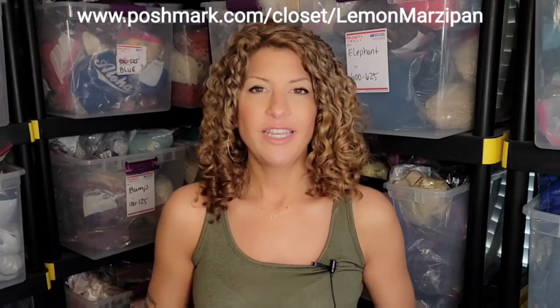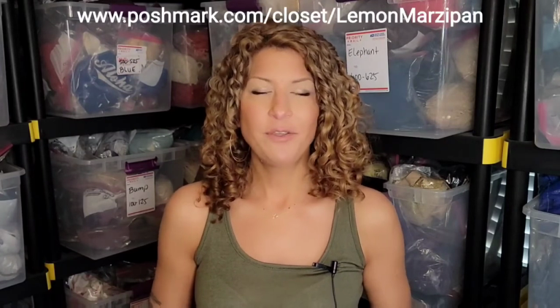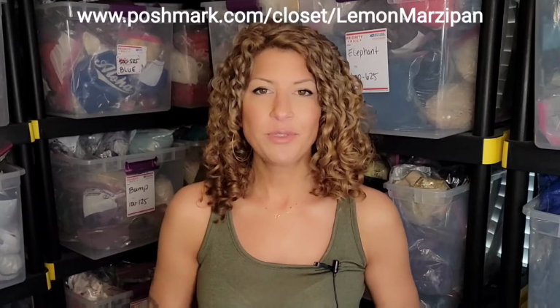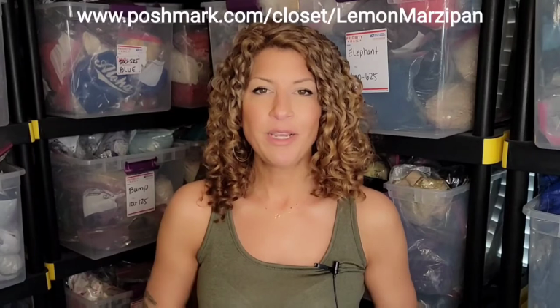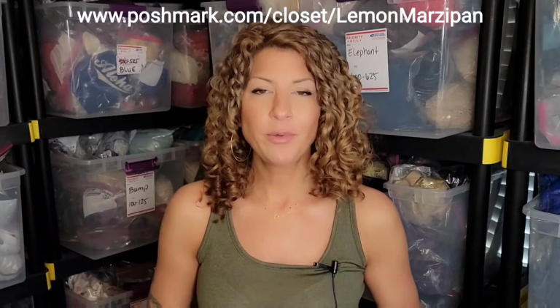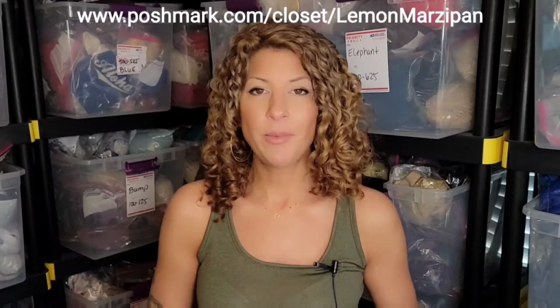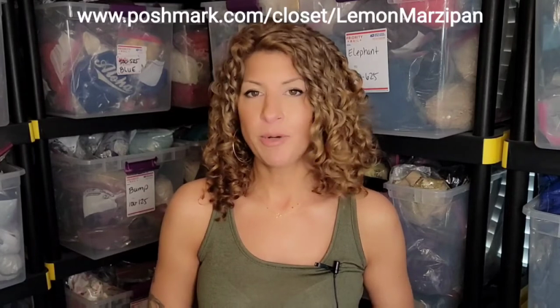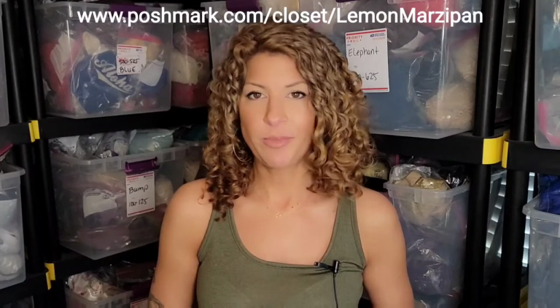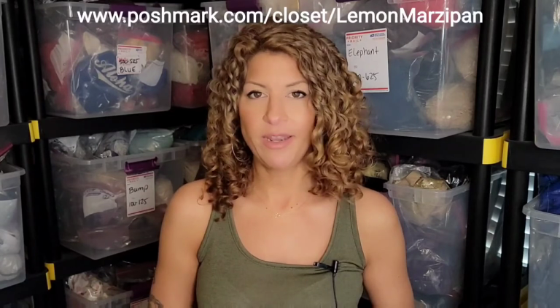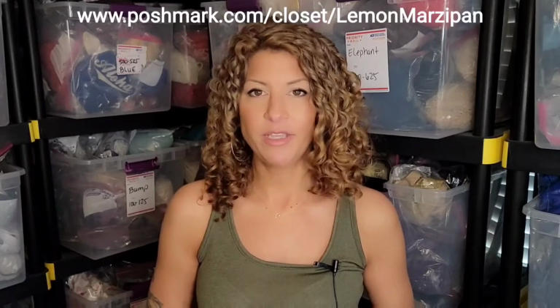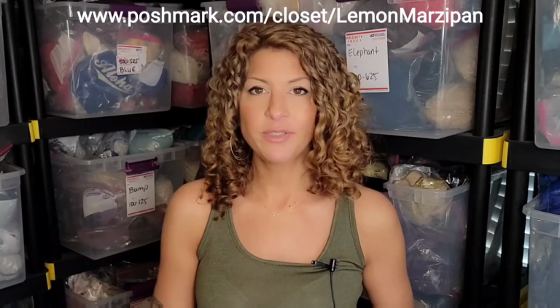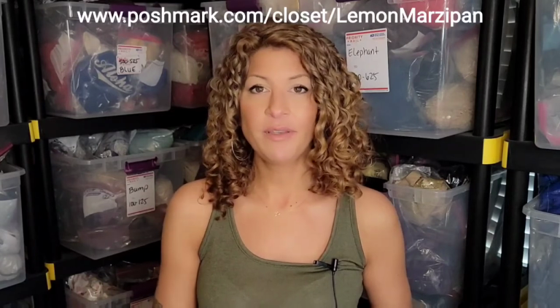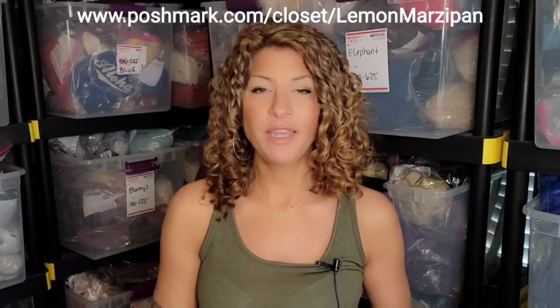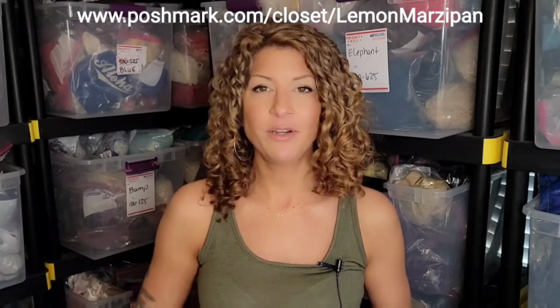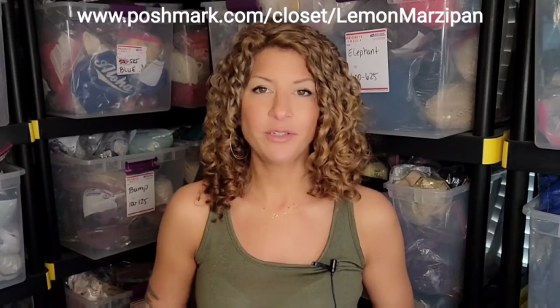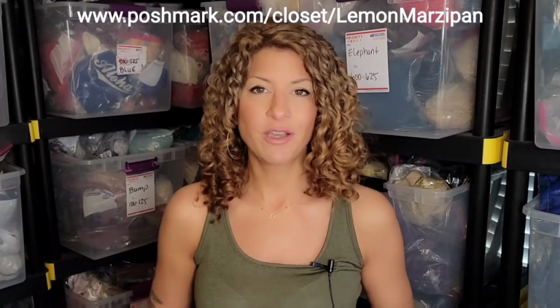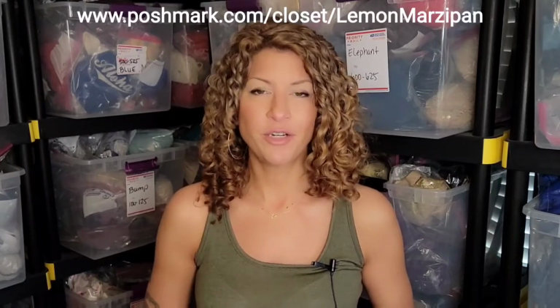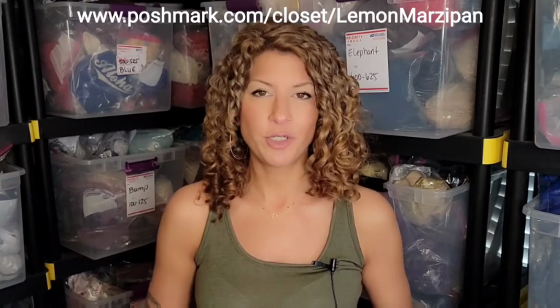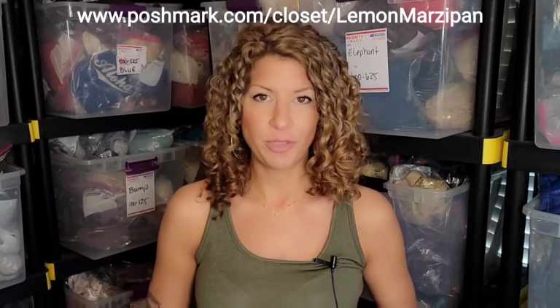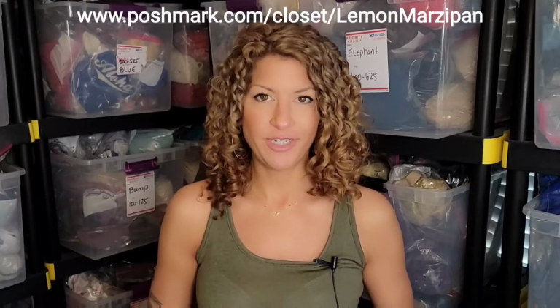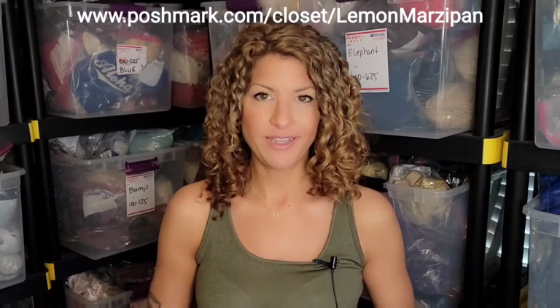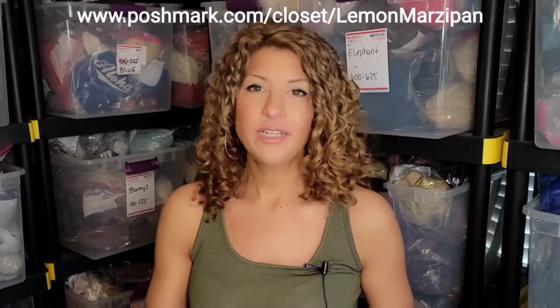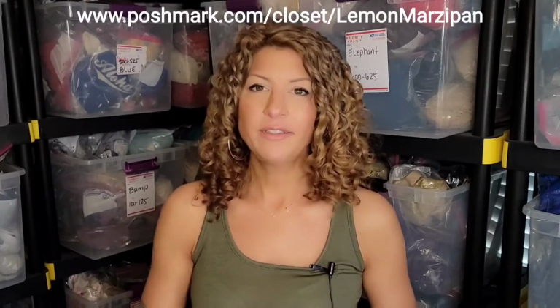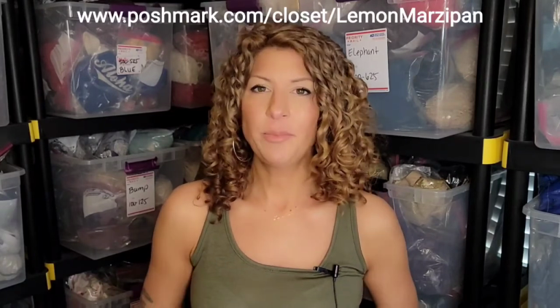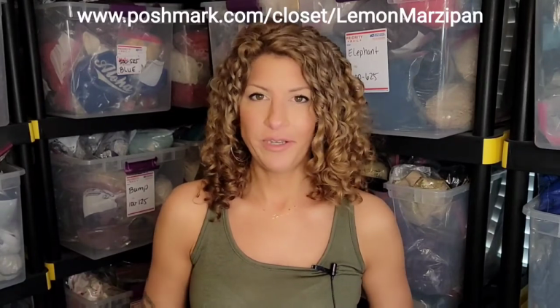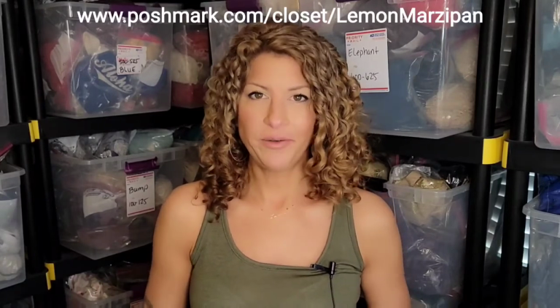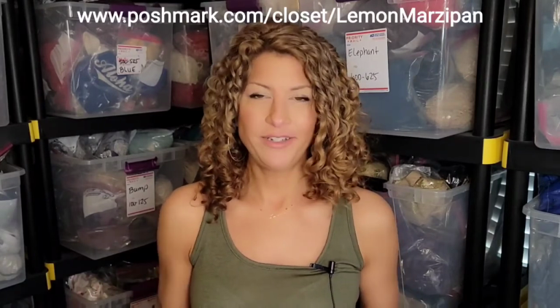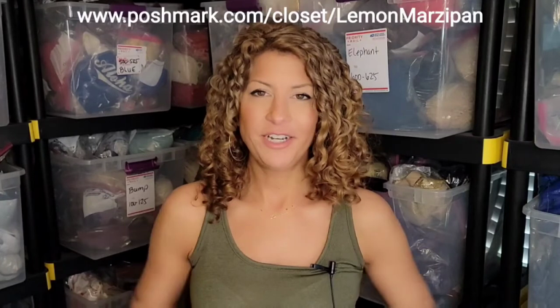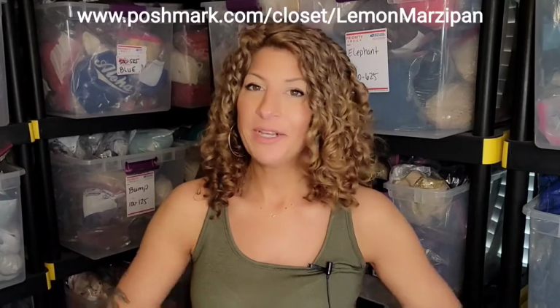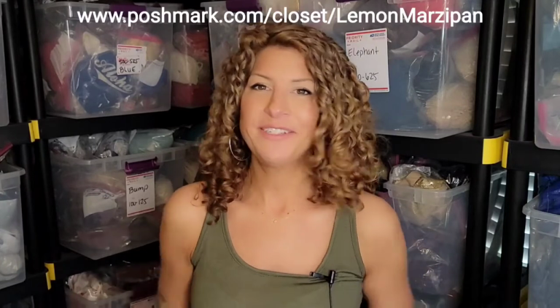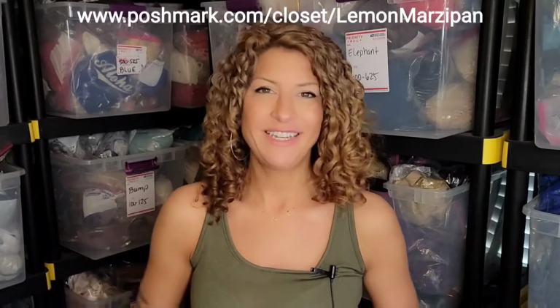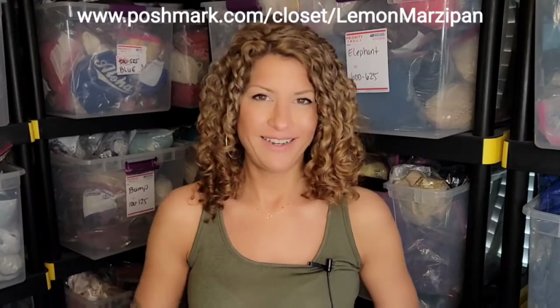If you use my code lemon marzipan, you'll save $10 on your first purchase. Click the link below and check out my closet today.